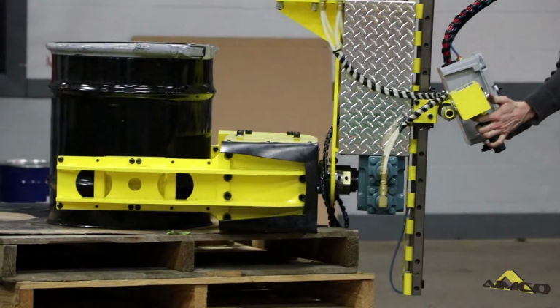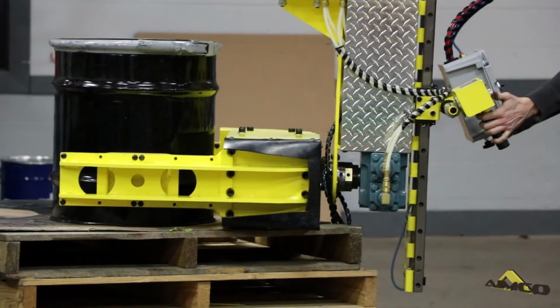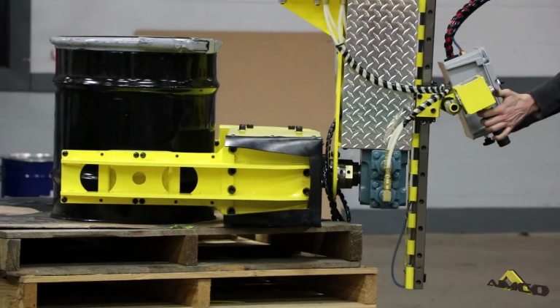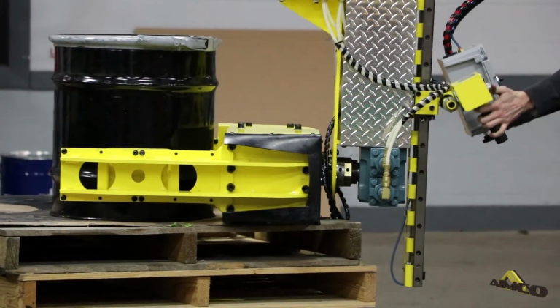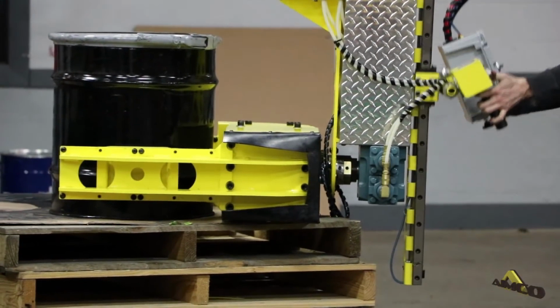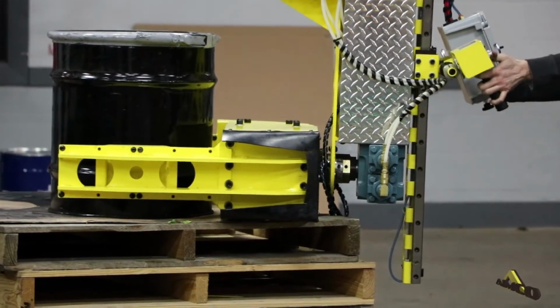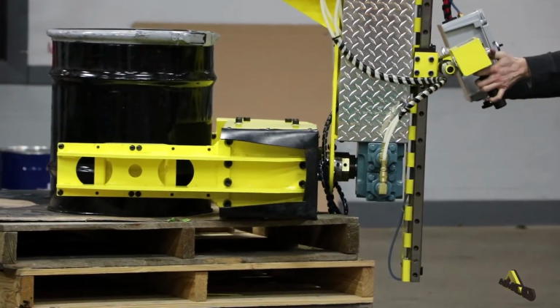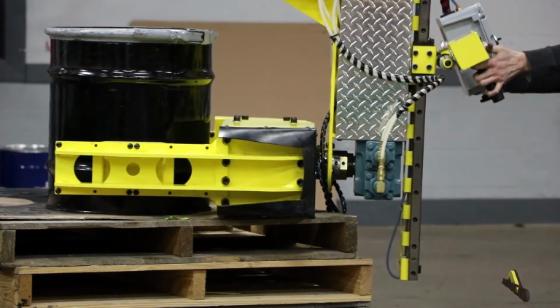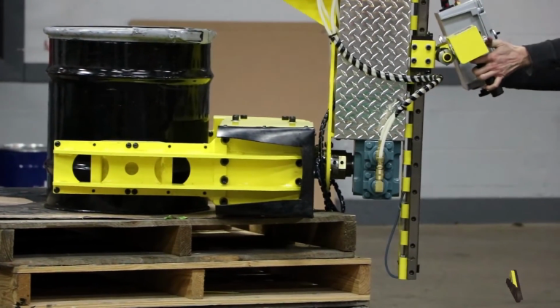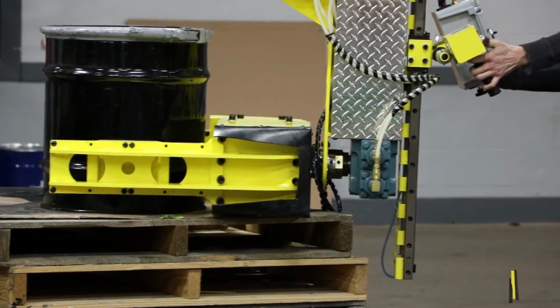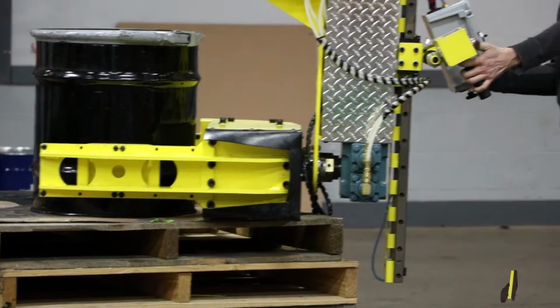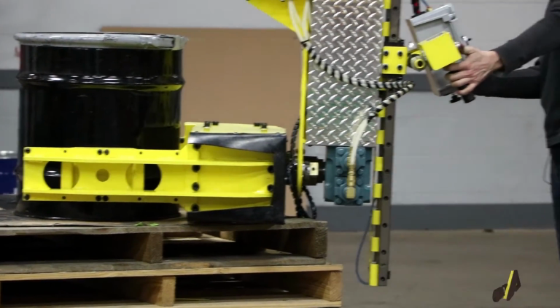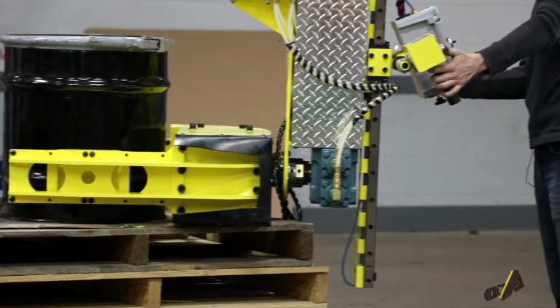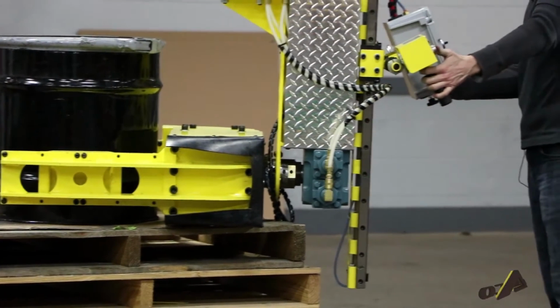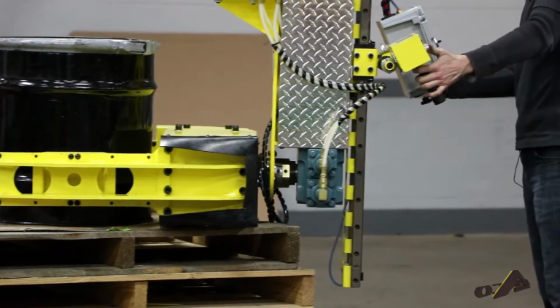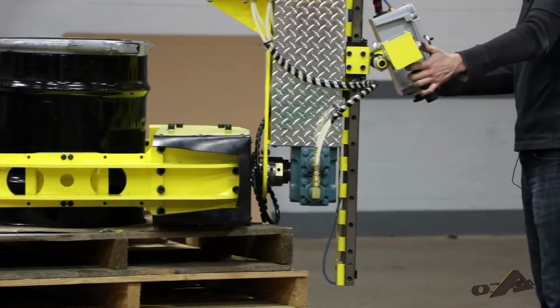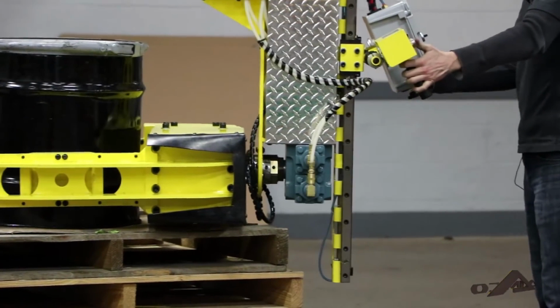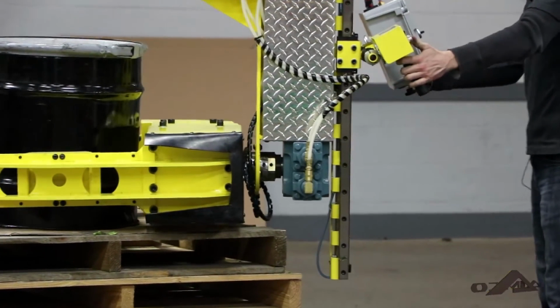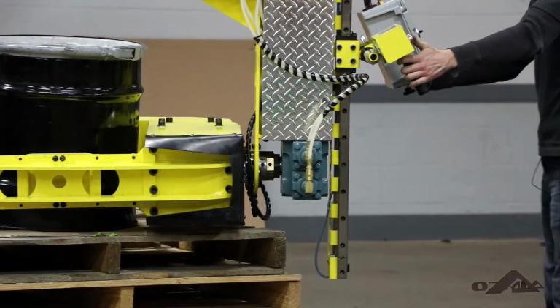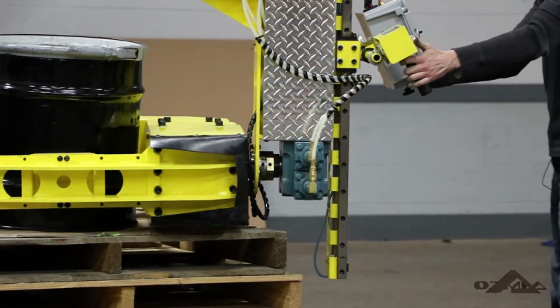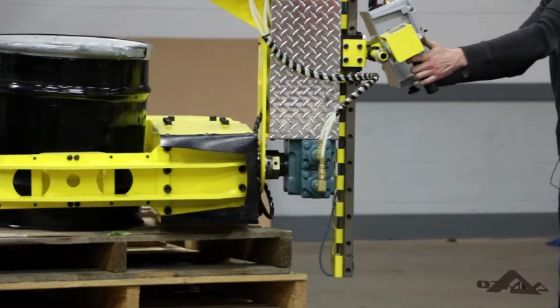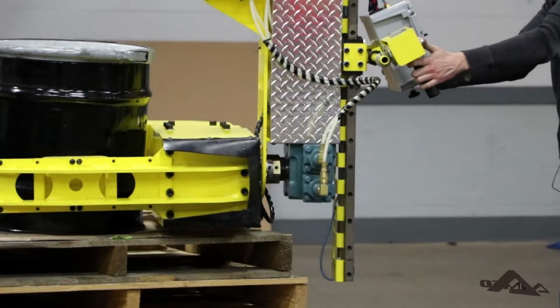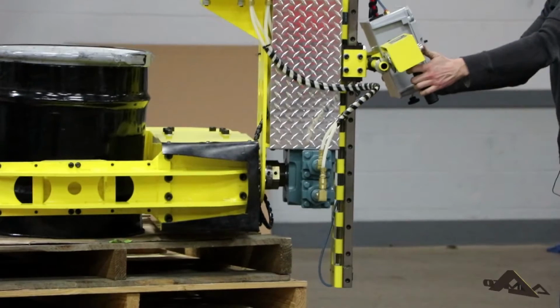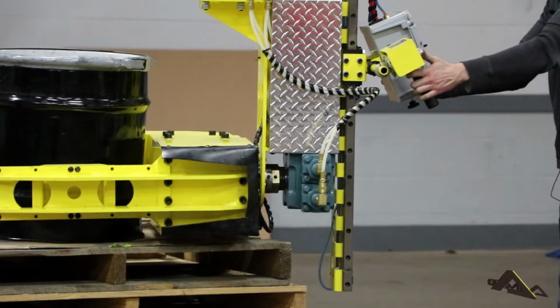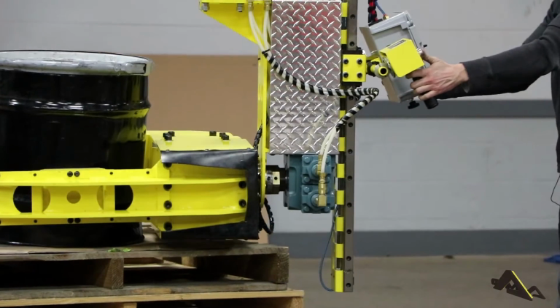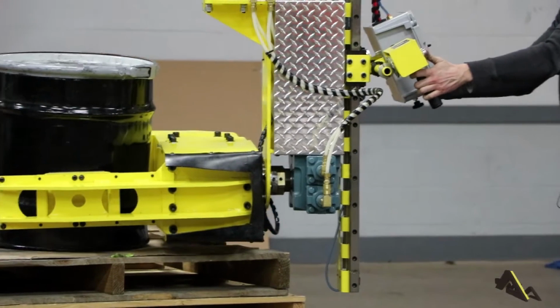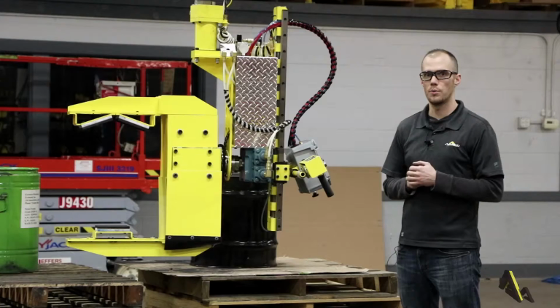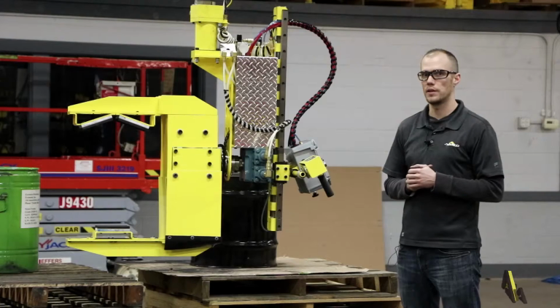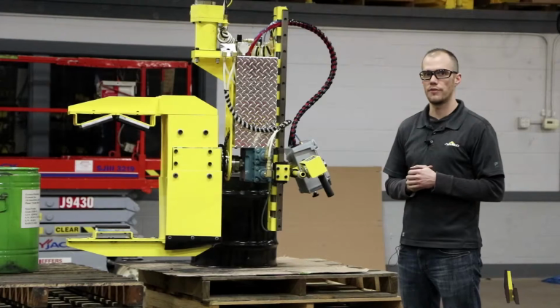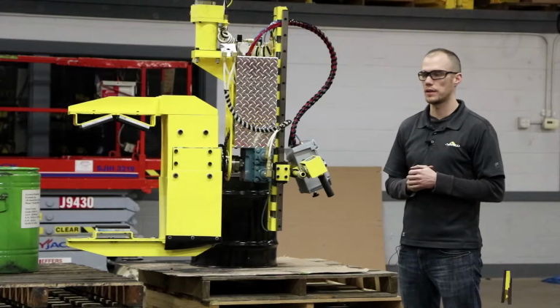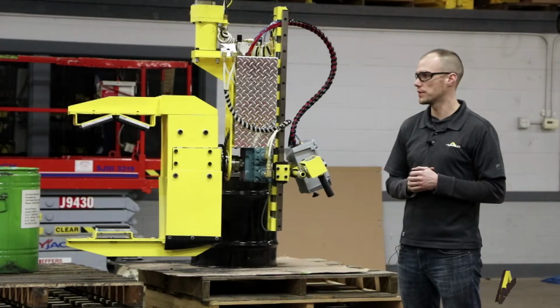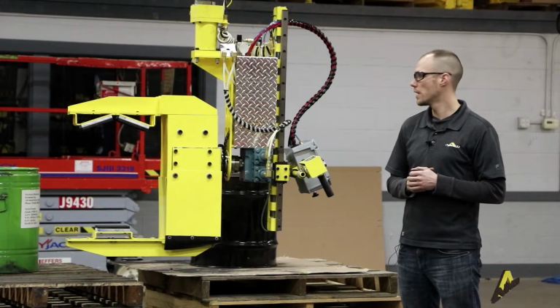Hi, my name is Eric Steffes, Product and Engineering Manager at AIMCO Manufacturing.